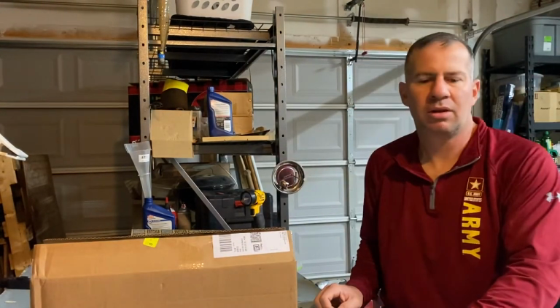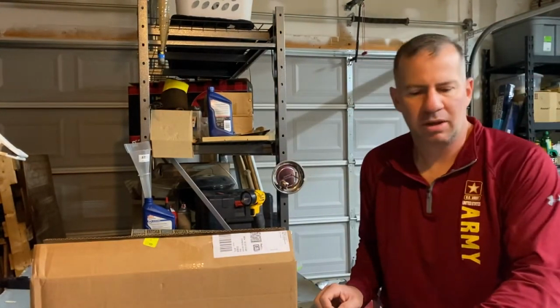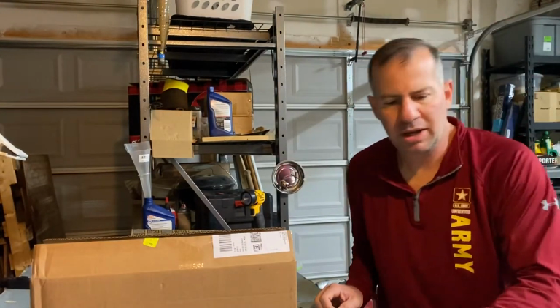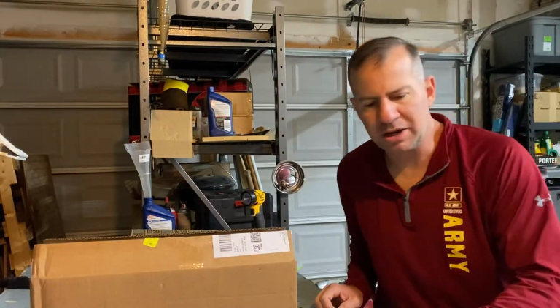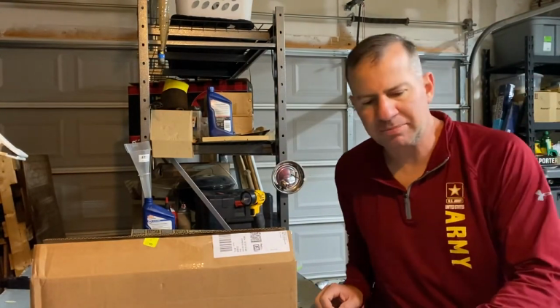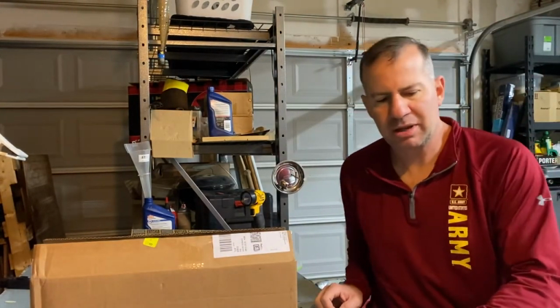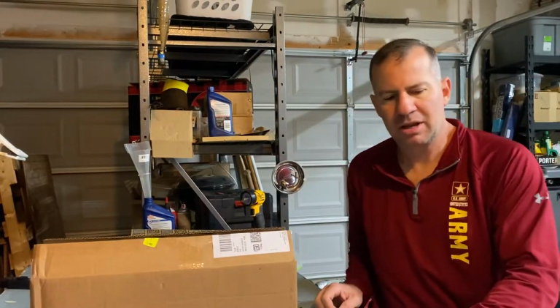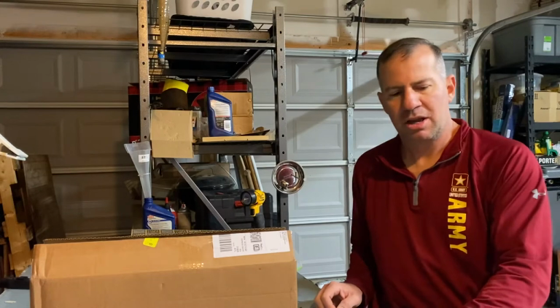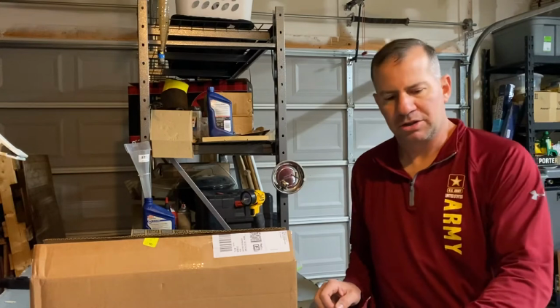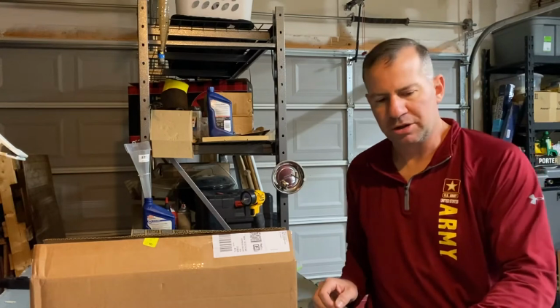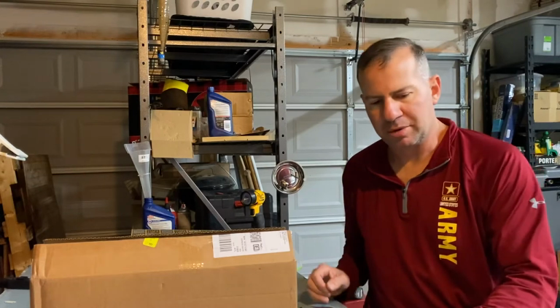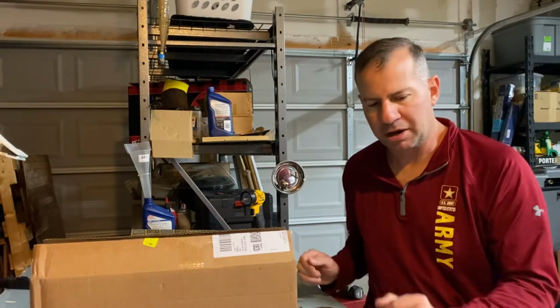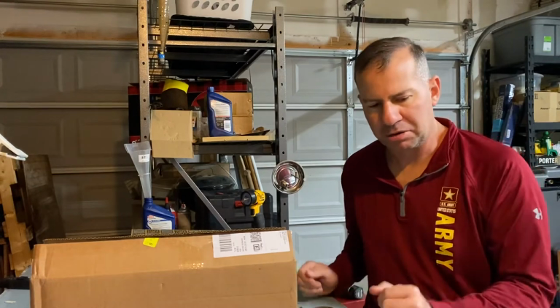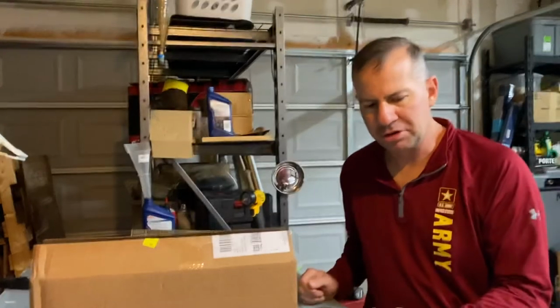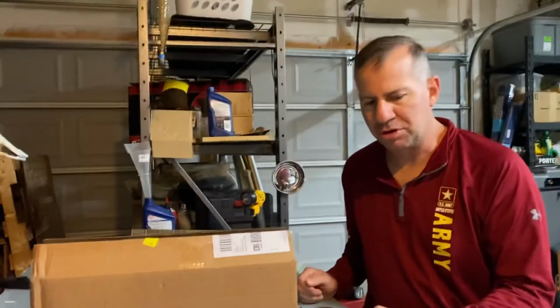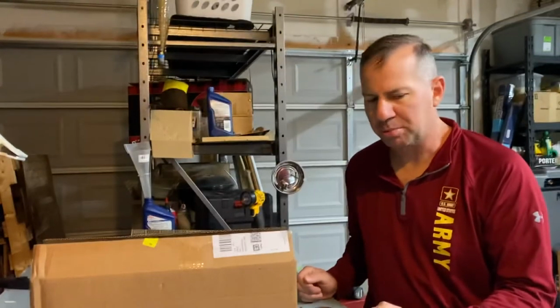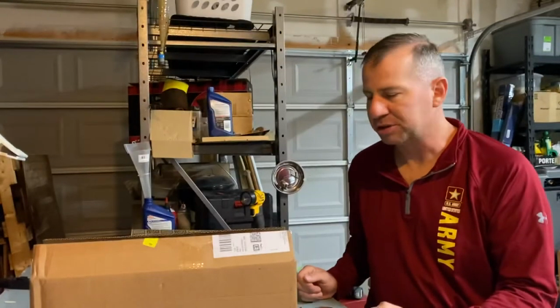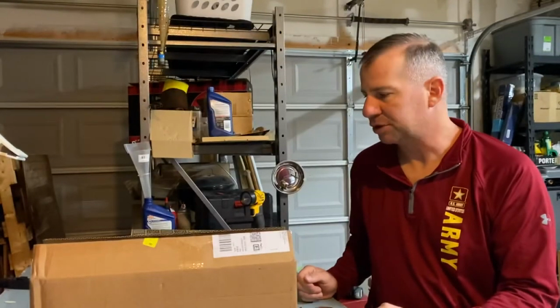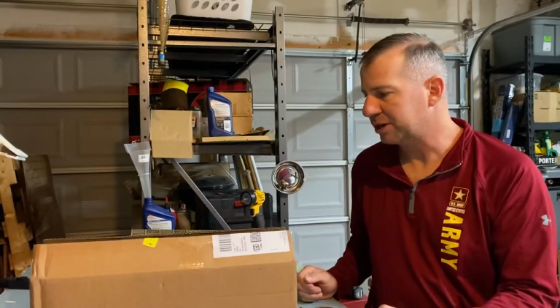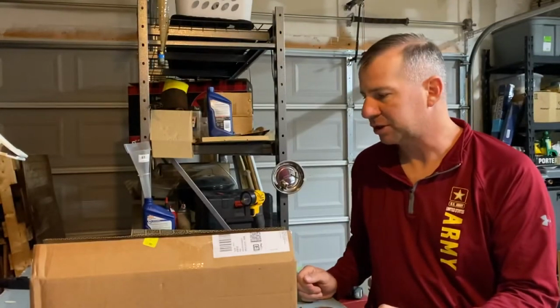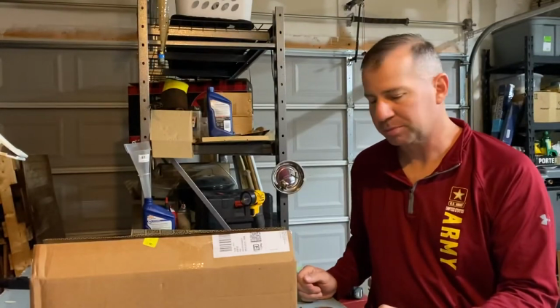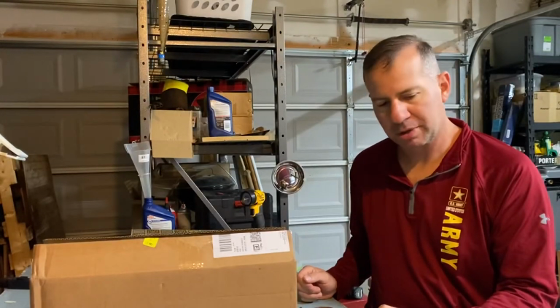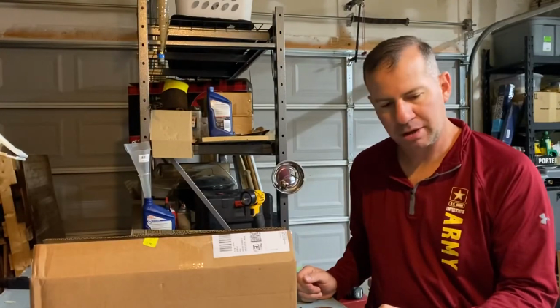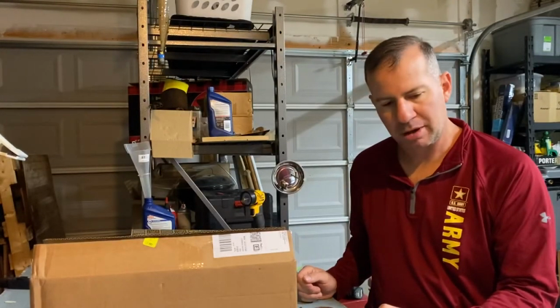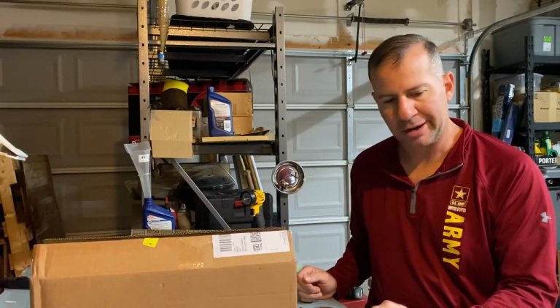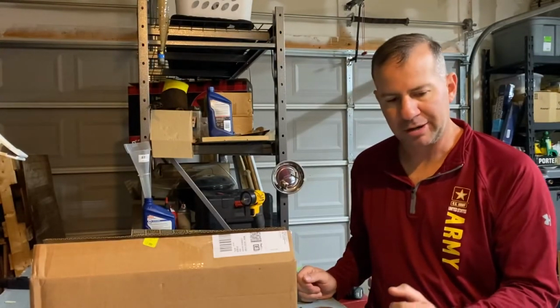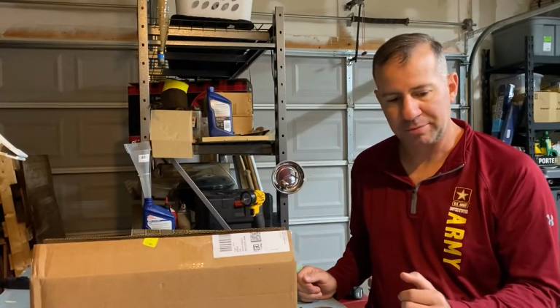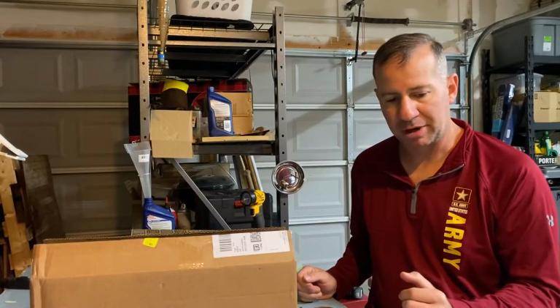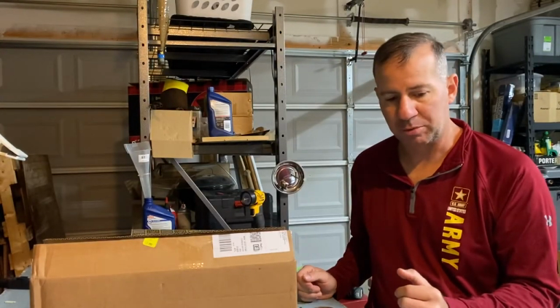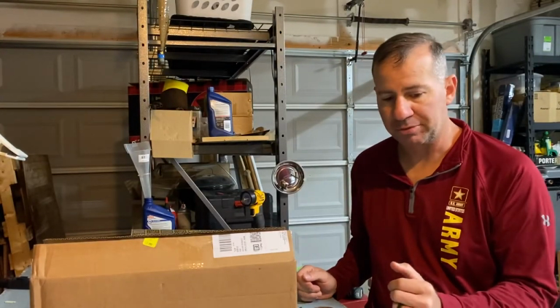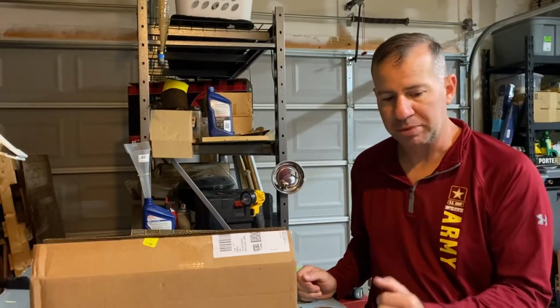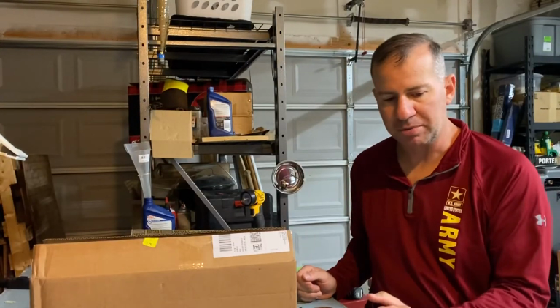Hey y'all. So I ordered a new dropper post a few days ago — I got one from PNW.